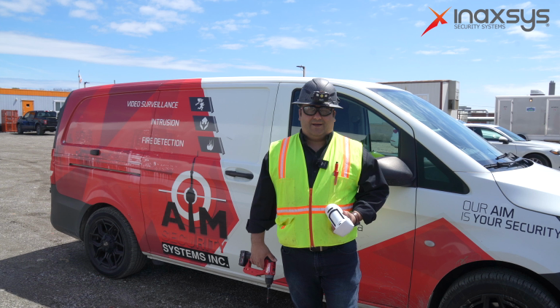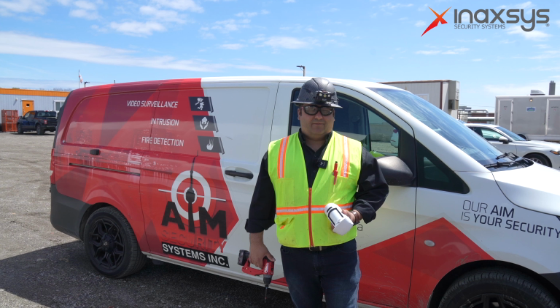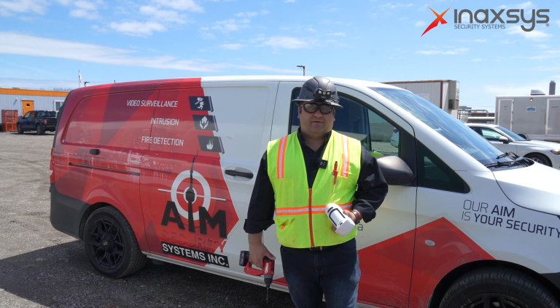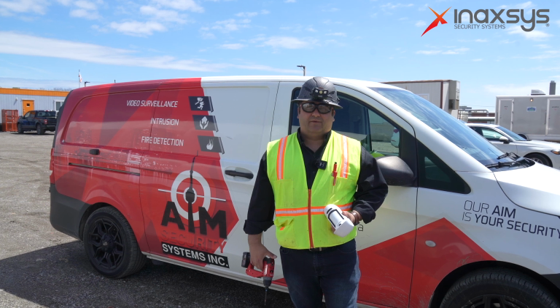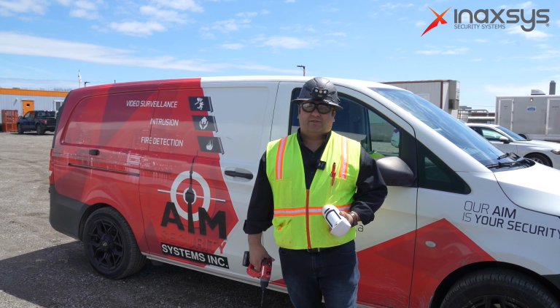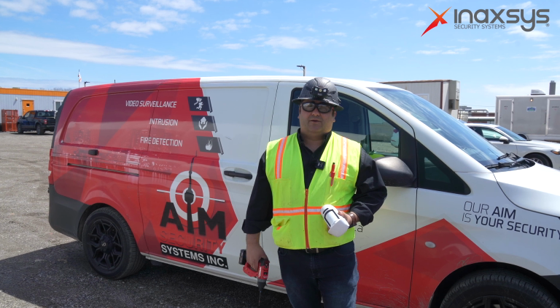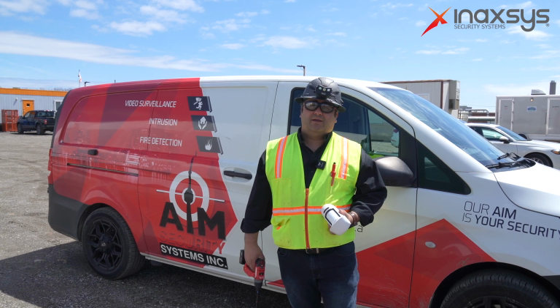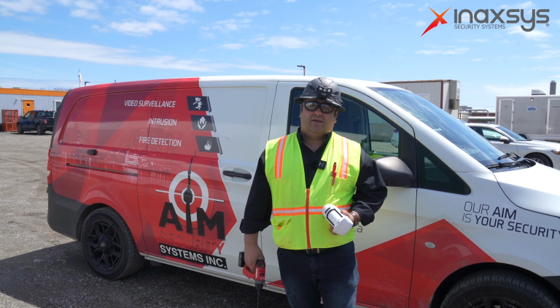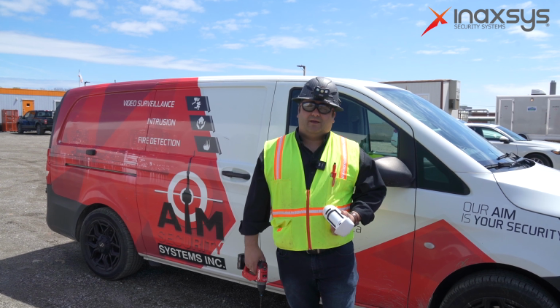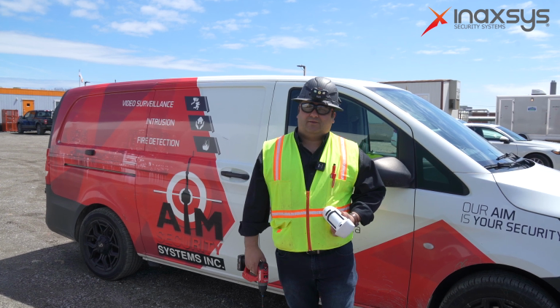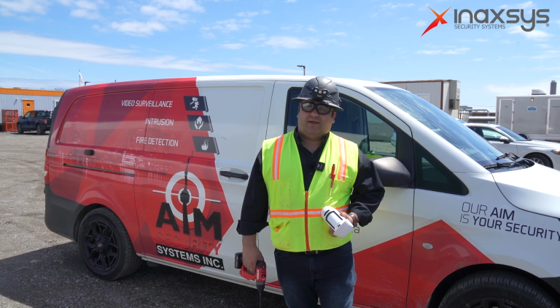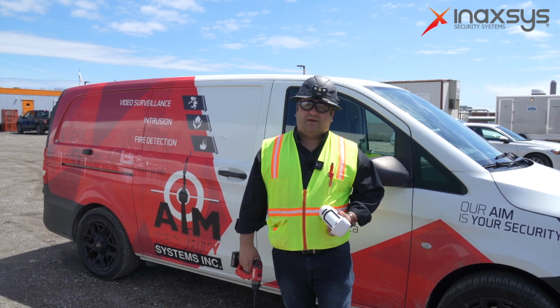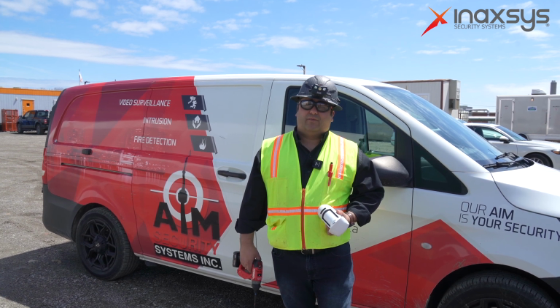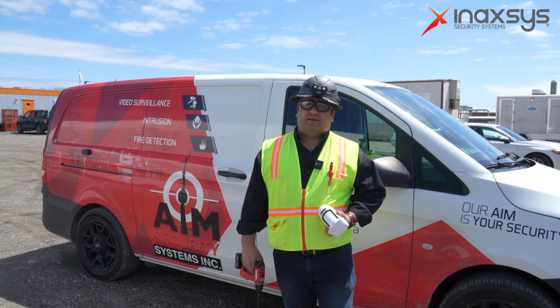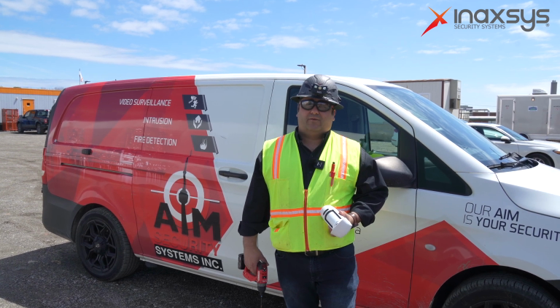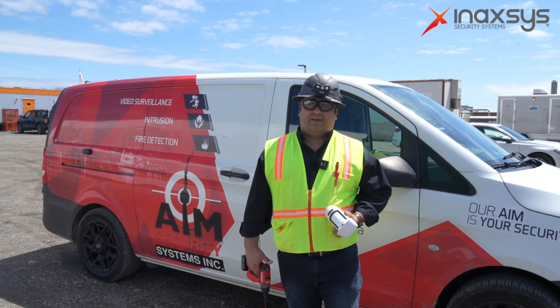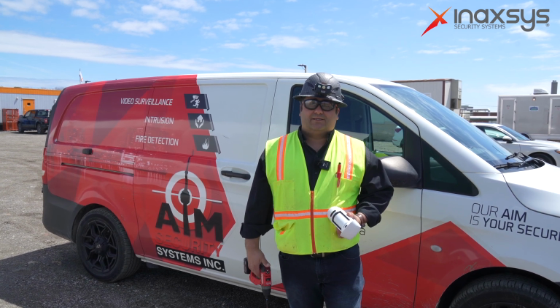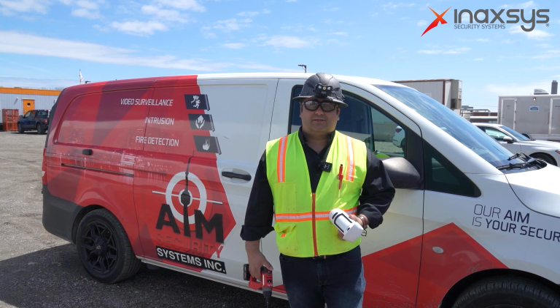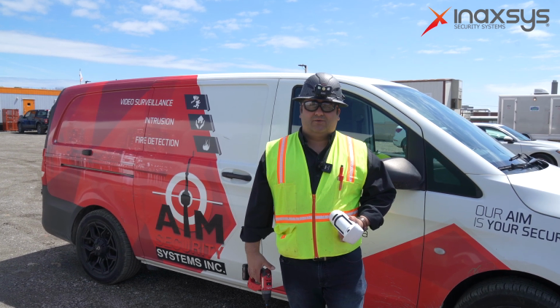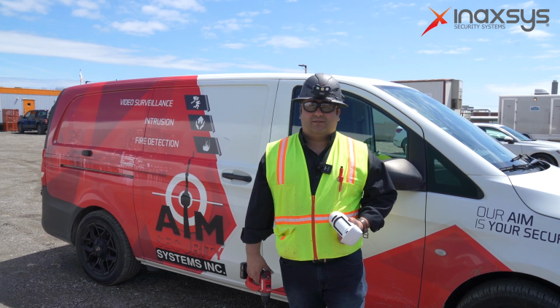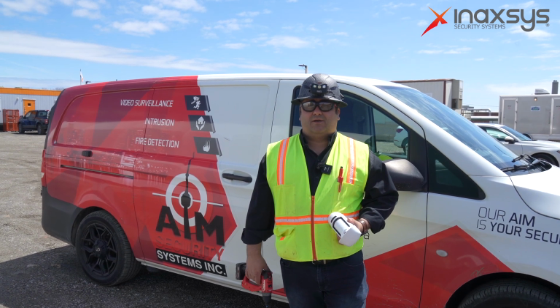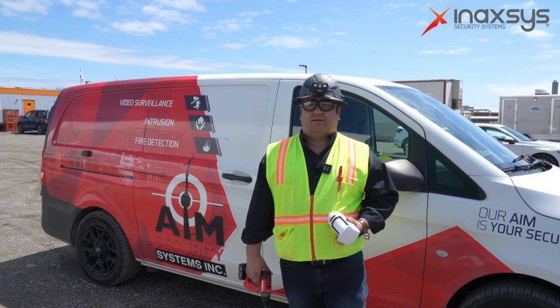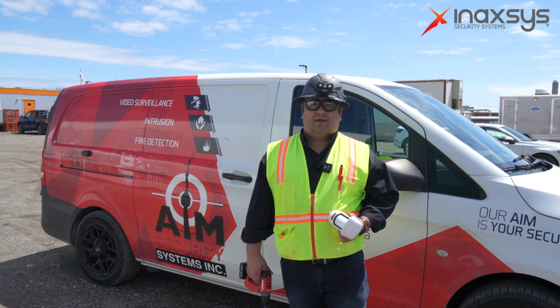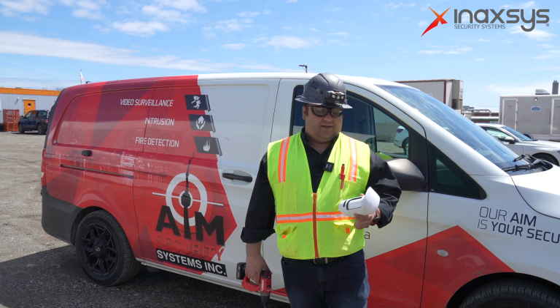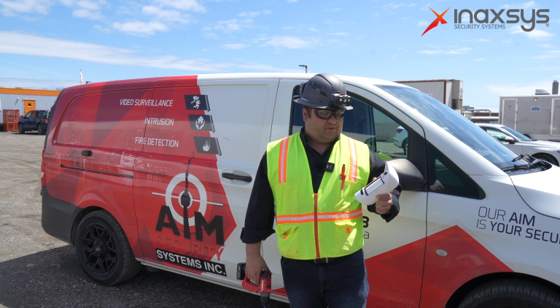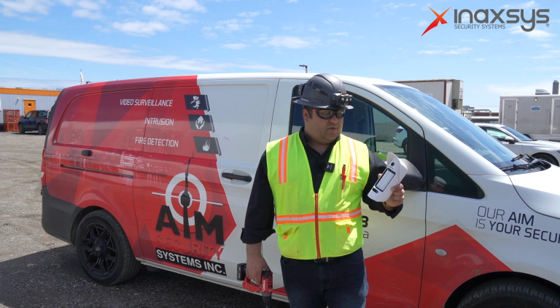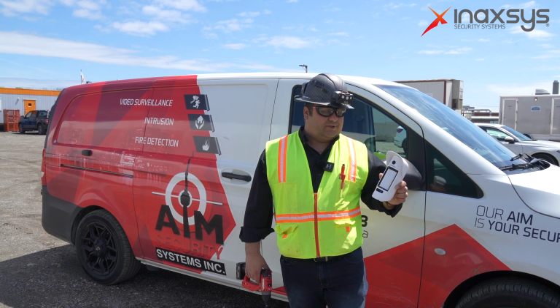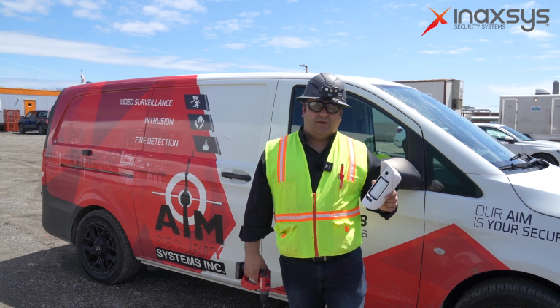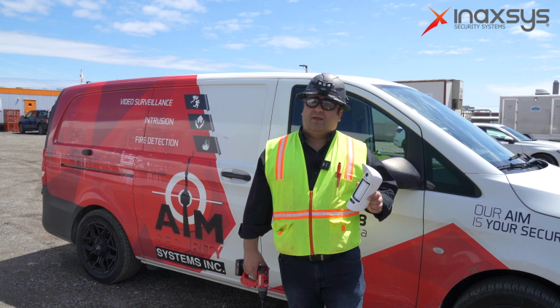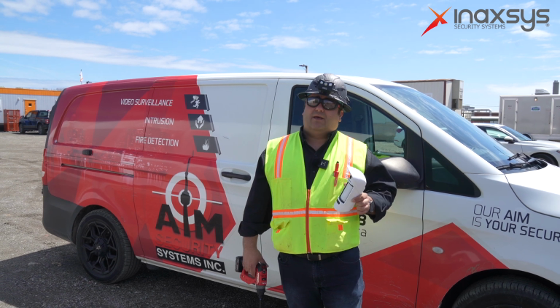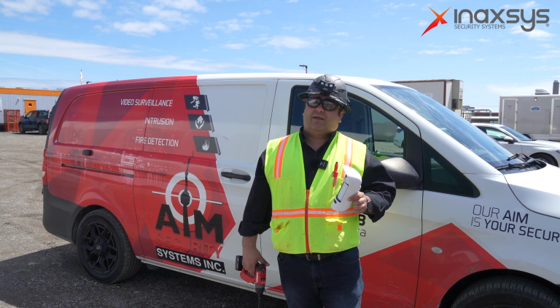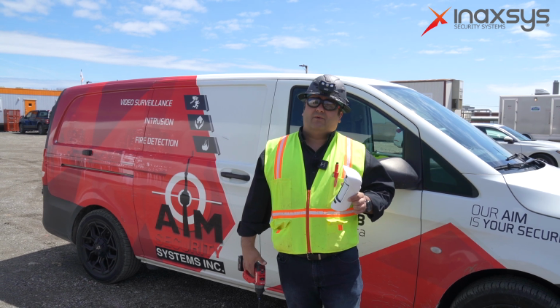Hi, I'm Elder from AIM Security, and today we're partnering with Inaxis to install an outdoor motion camera.